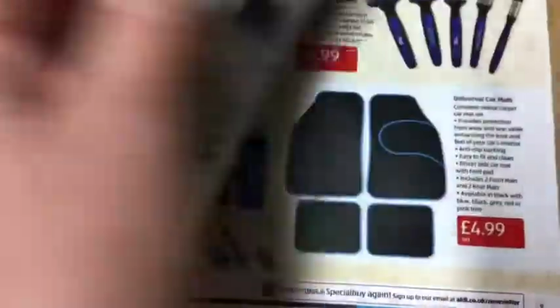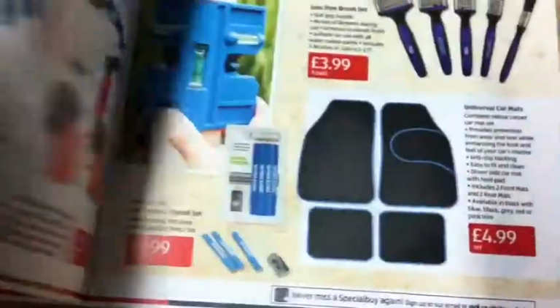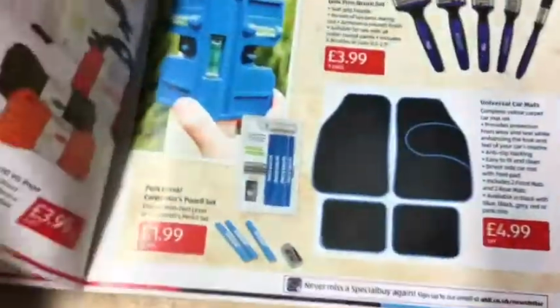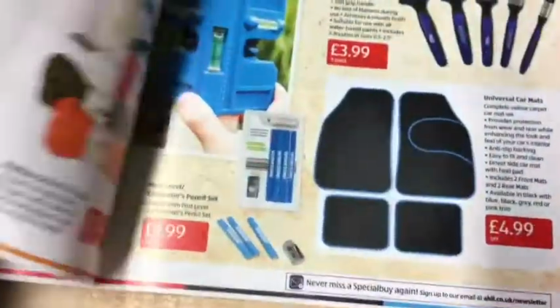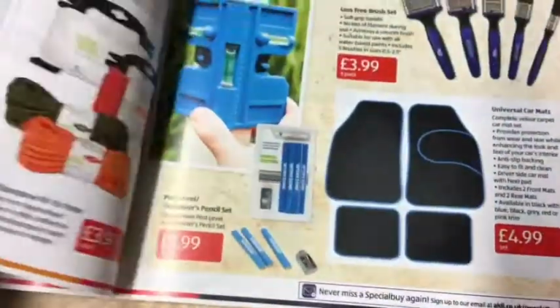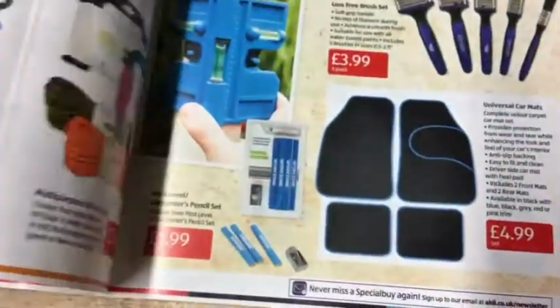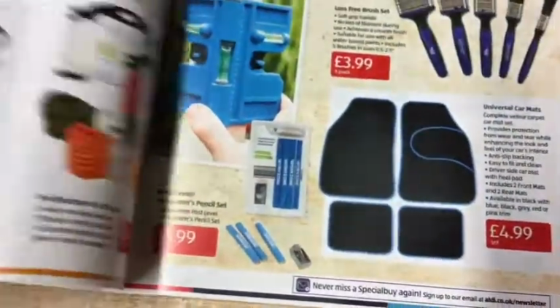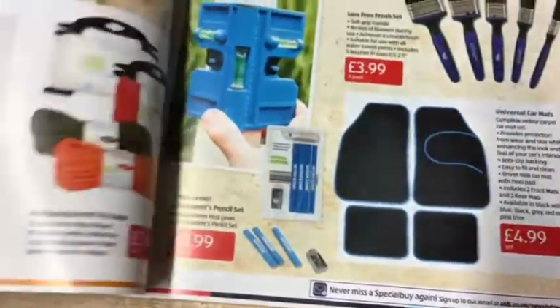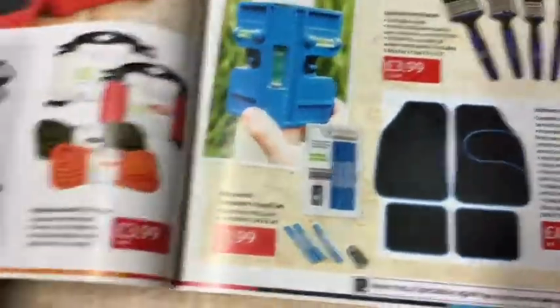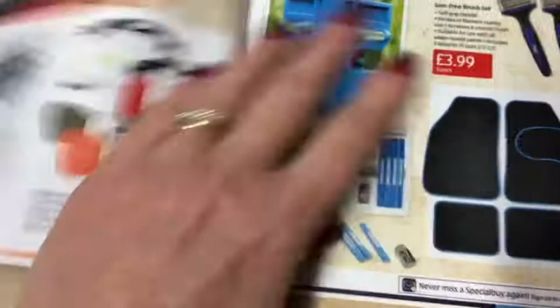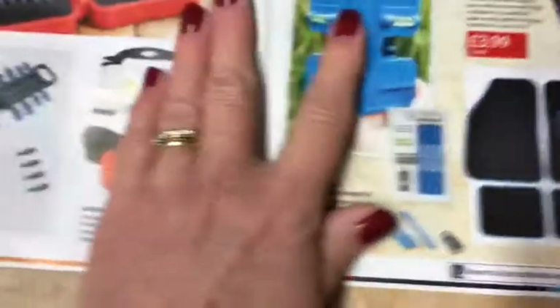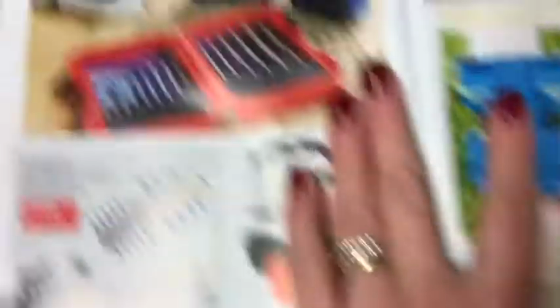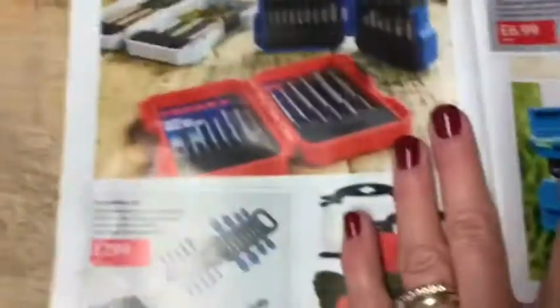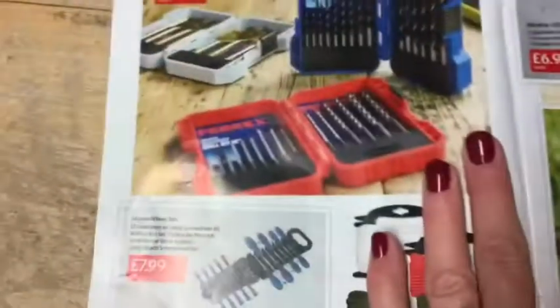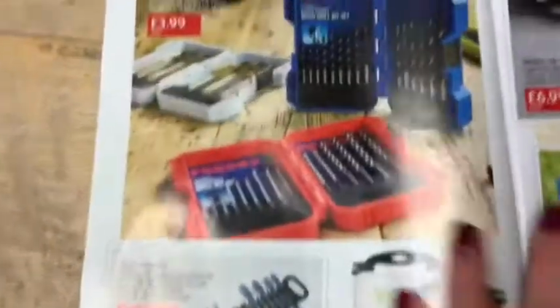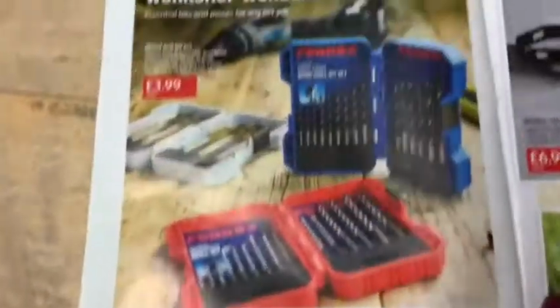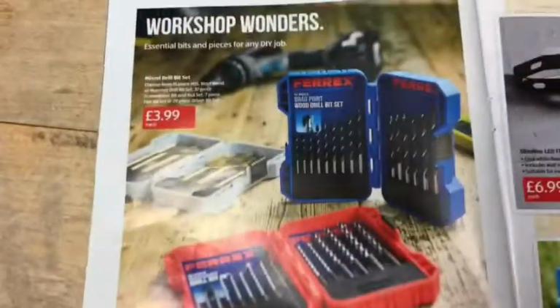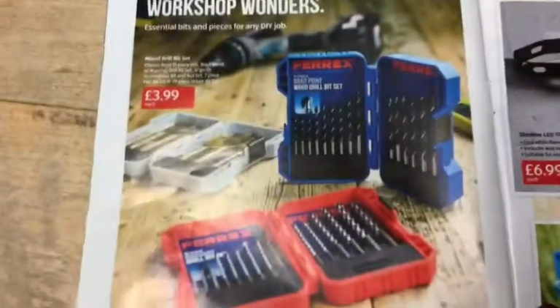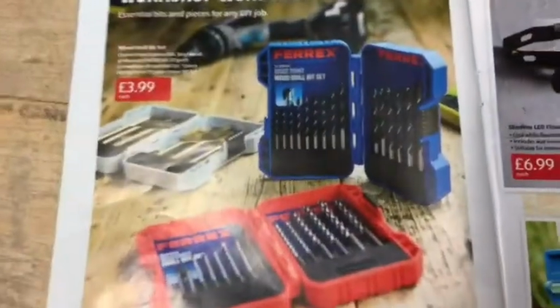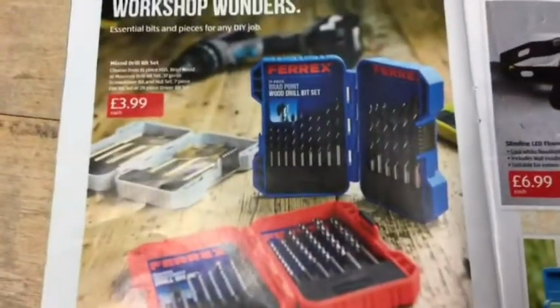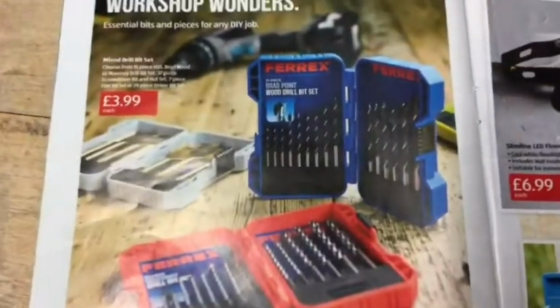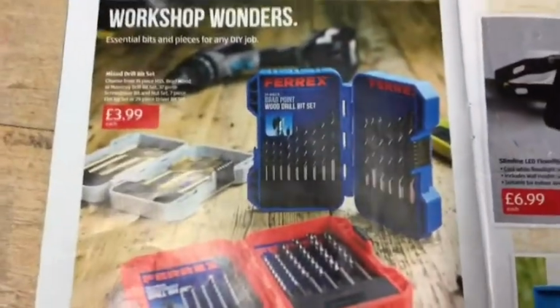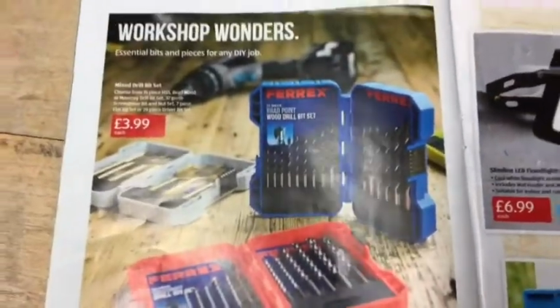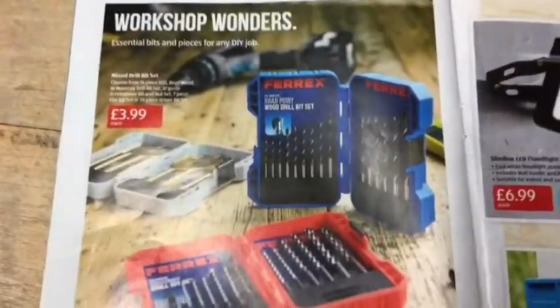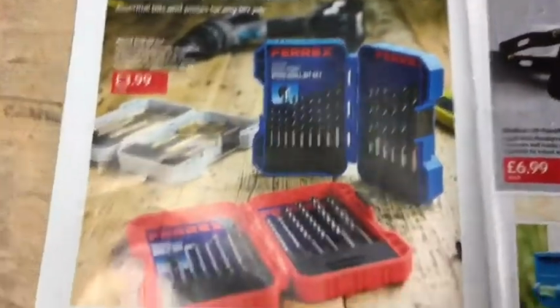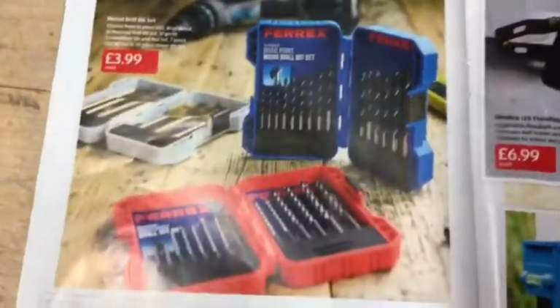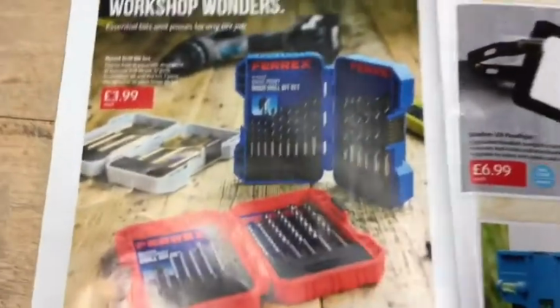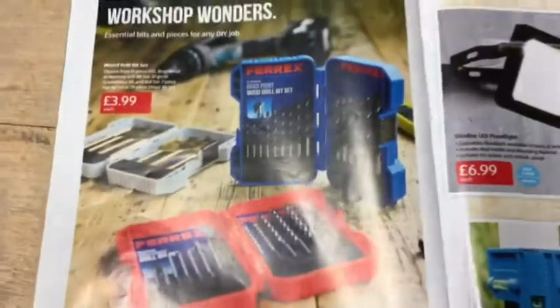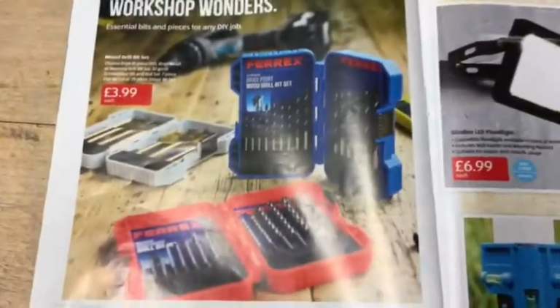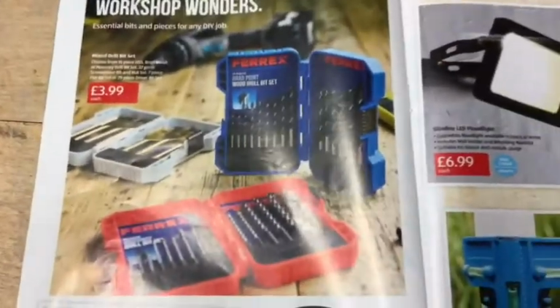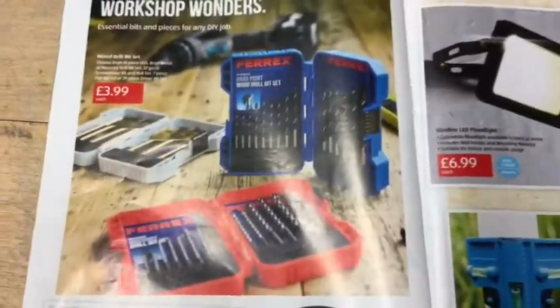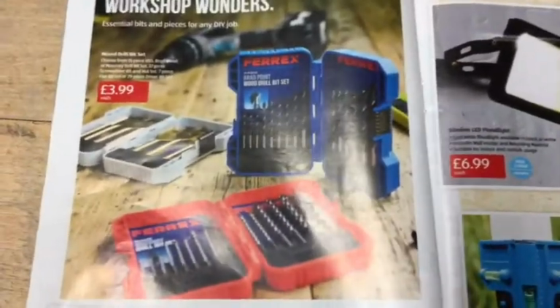Then there are kids' grow-your-own kits, lawn seed, weed feed and moss killer, glazed pots, and path and patio cleaner and weed killer. You know what it's like this time of year — you wish it was just plants growing as easily as the weeds do!